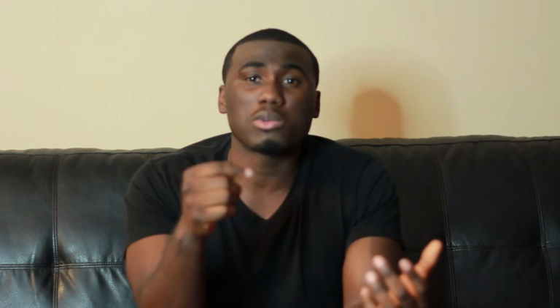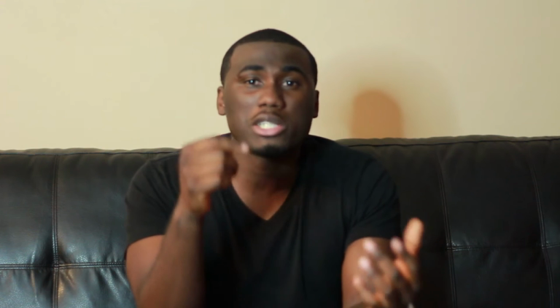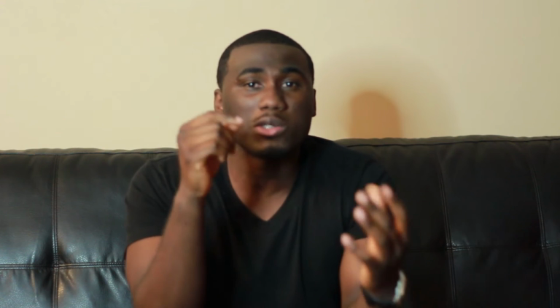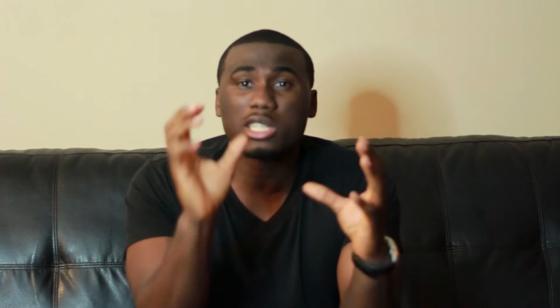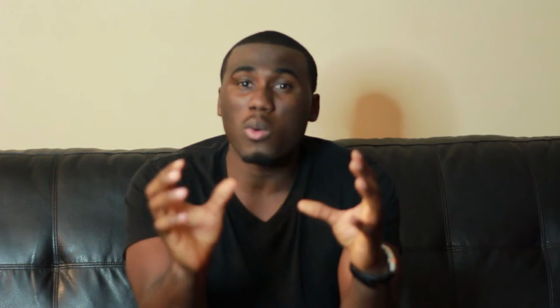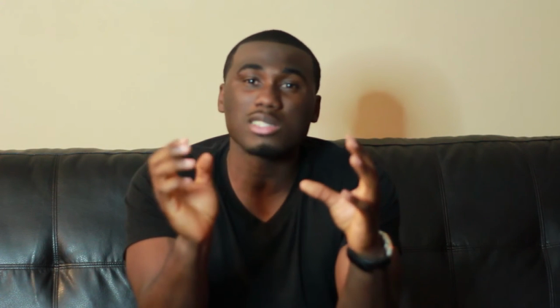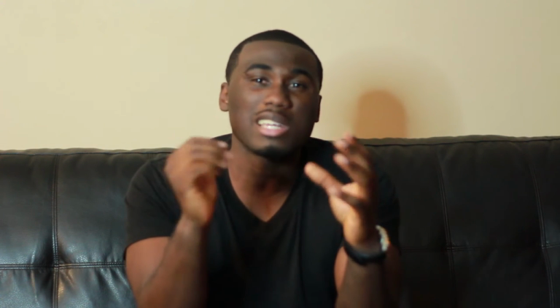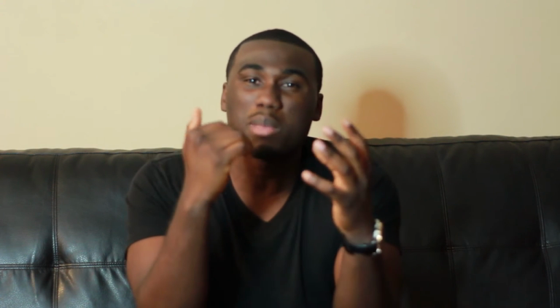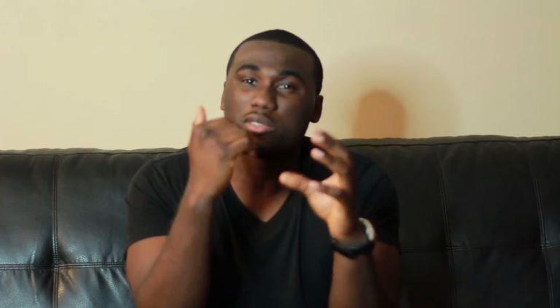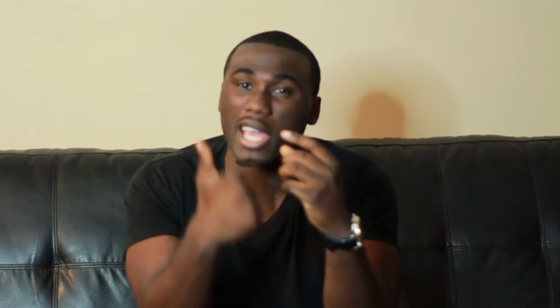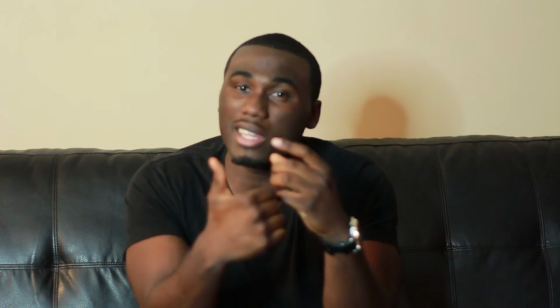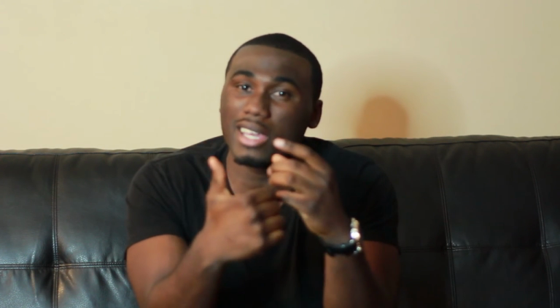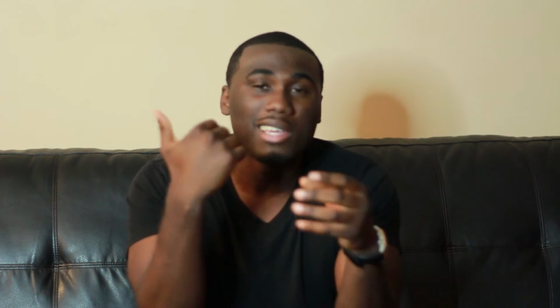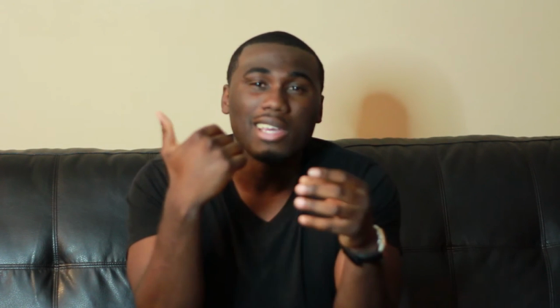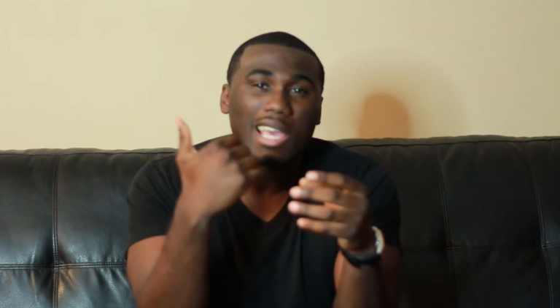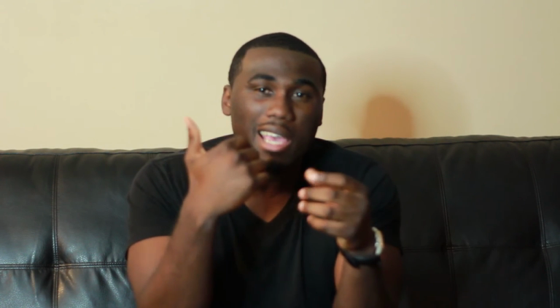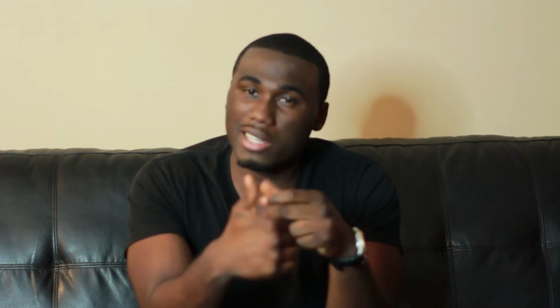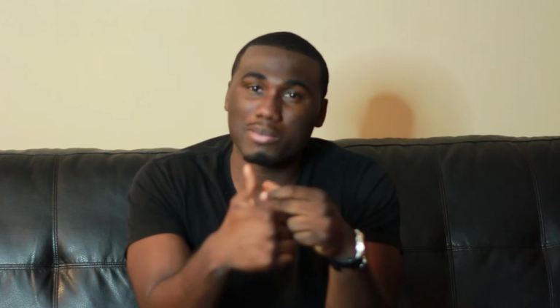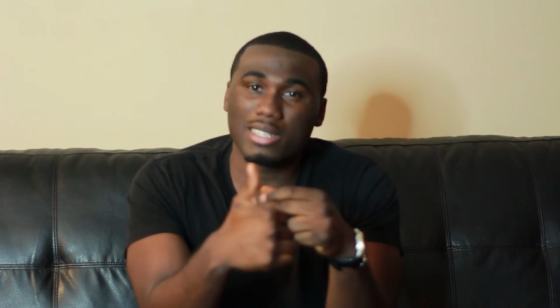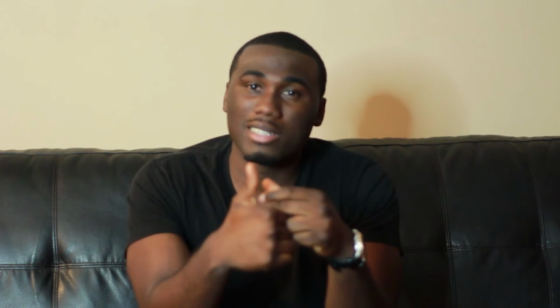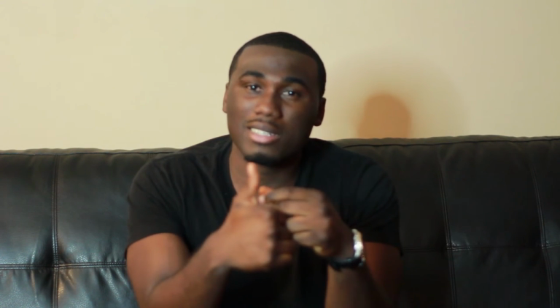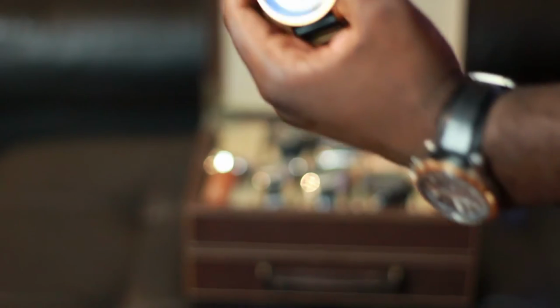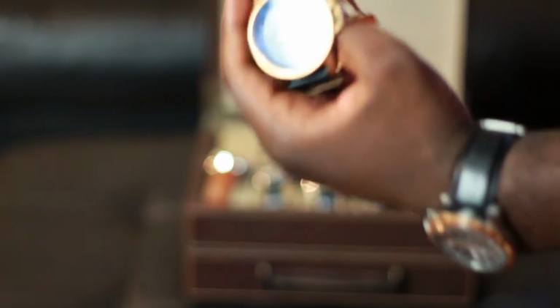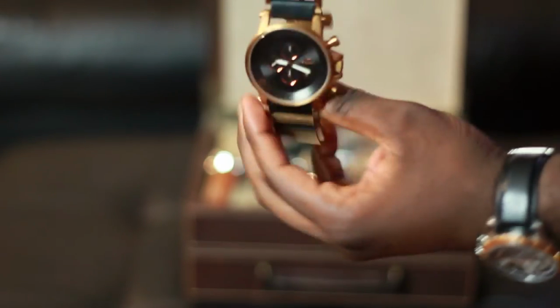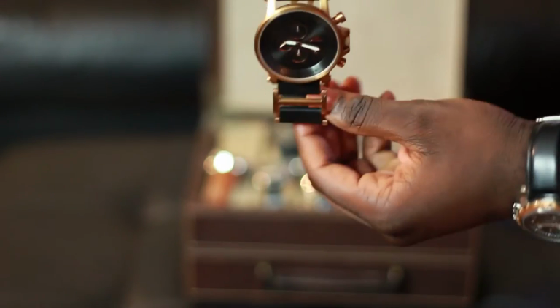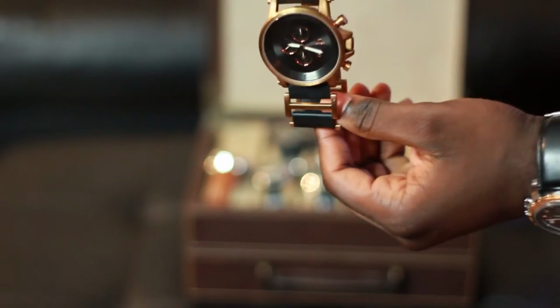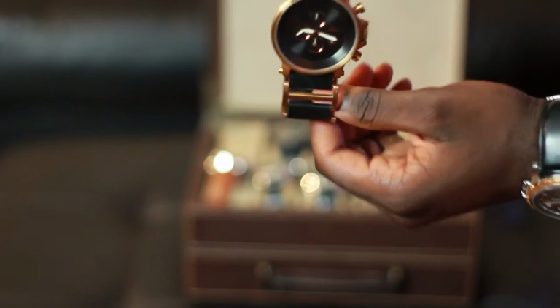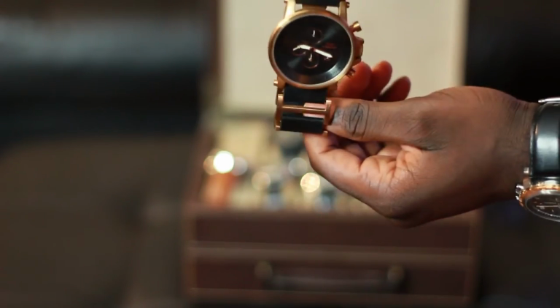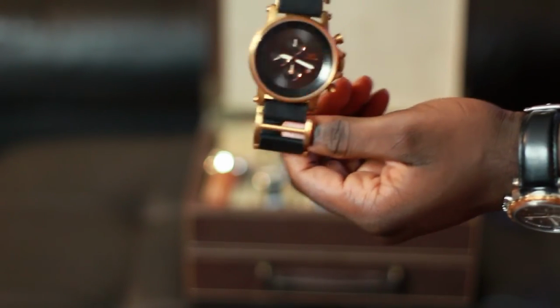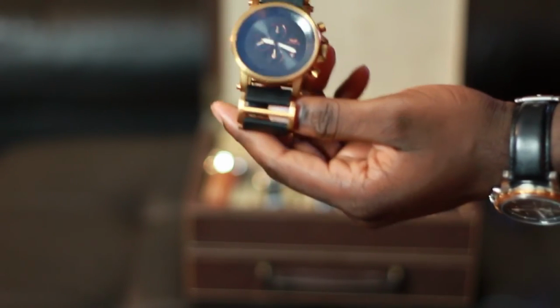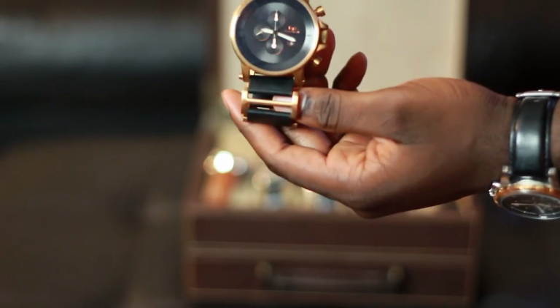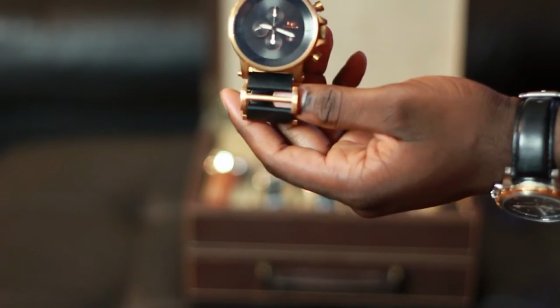With the chain link band, as time goes on it's going to scratch. Each has its upsides and downsides. But there's the rare occasion where you'll see a watch made with both a chain link and leather band — I know it exists, I actually have one, so I'm going to show you.